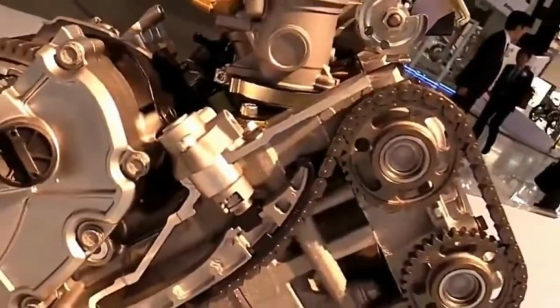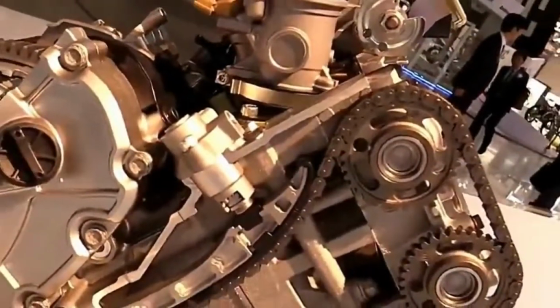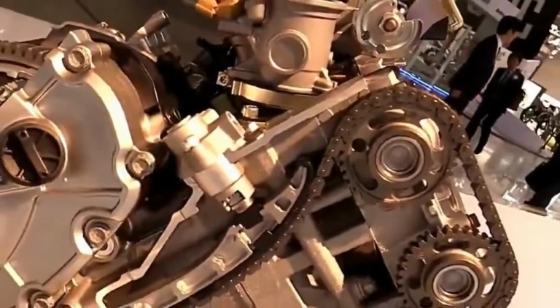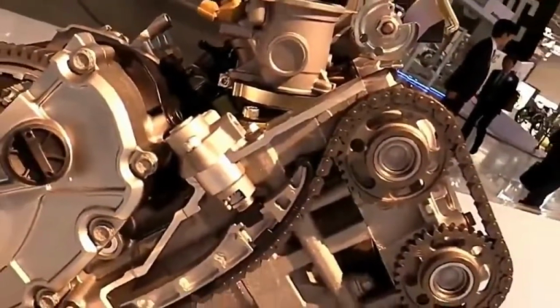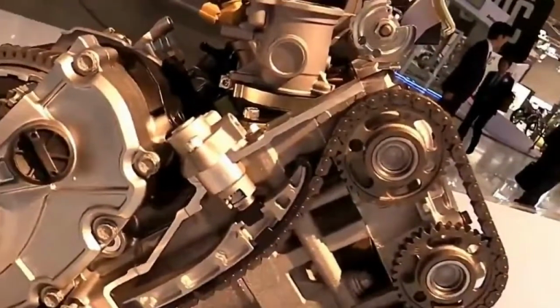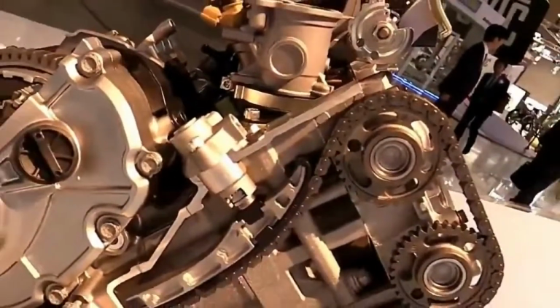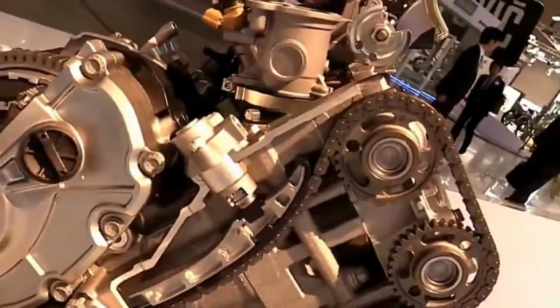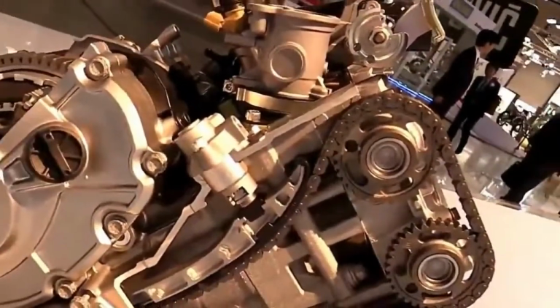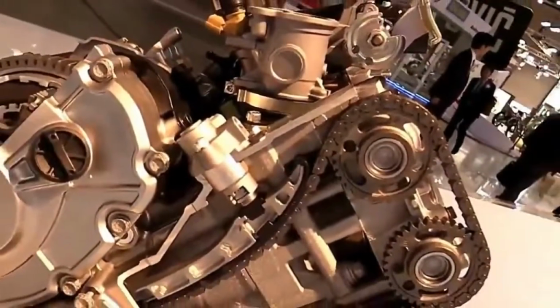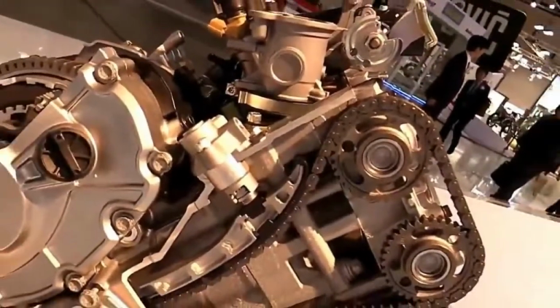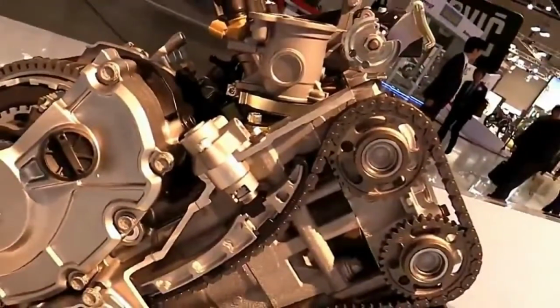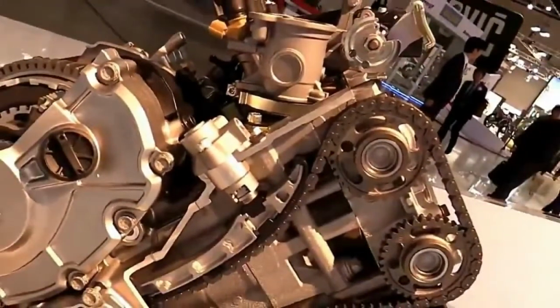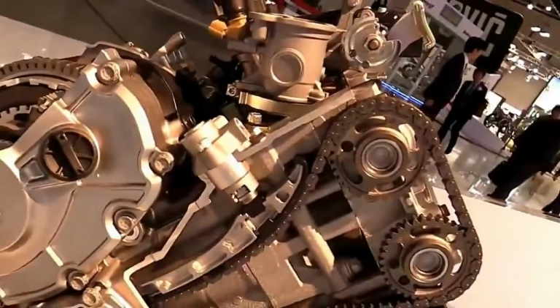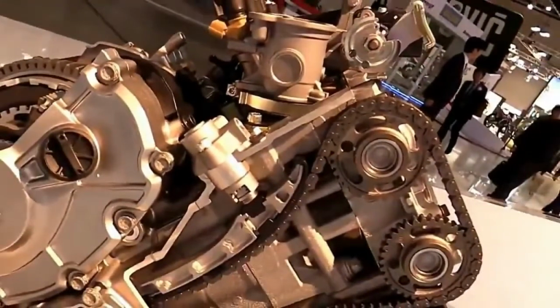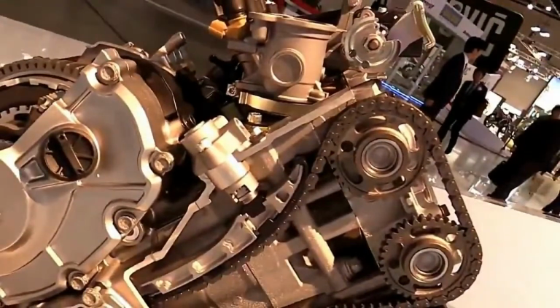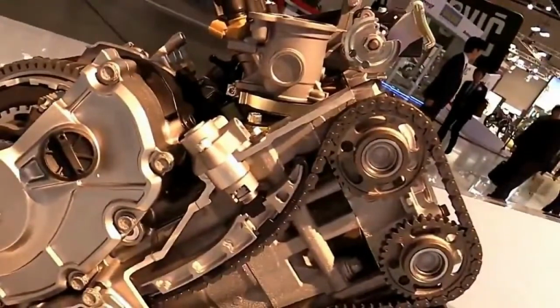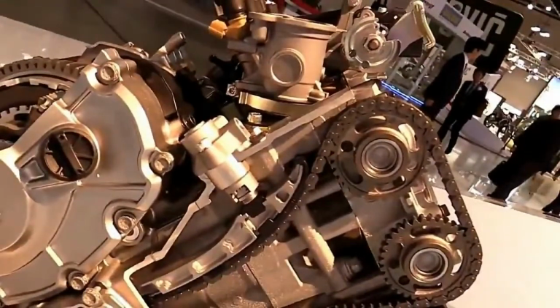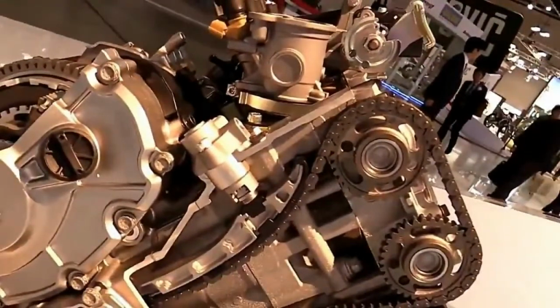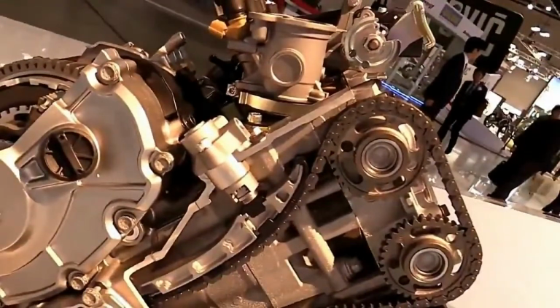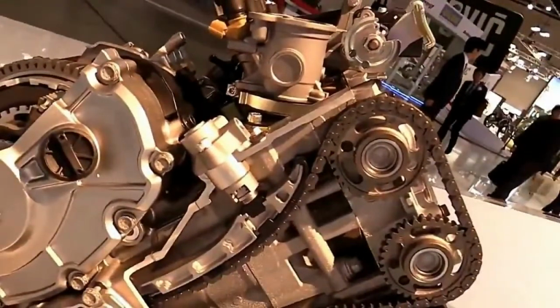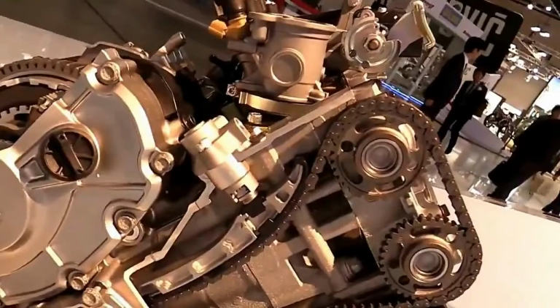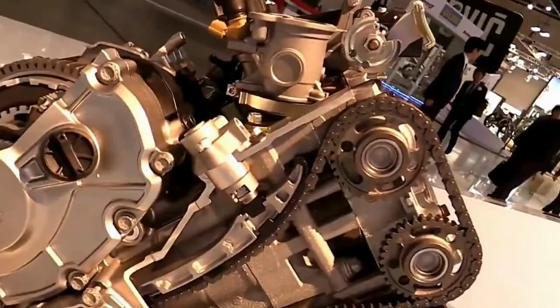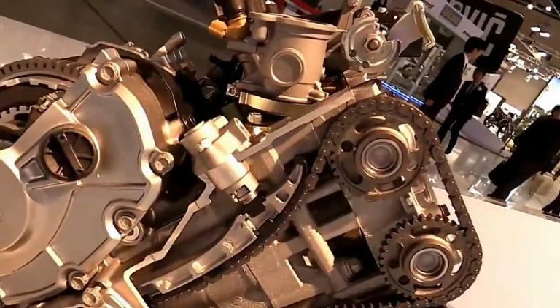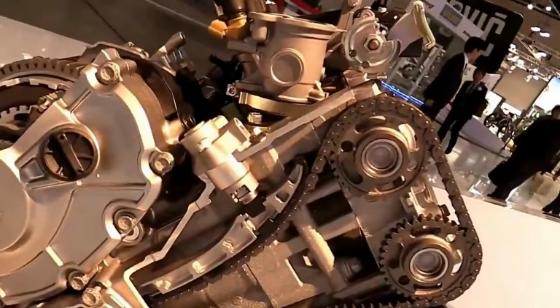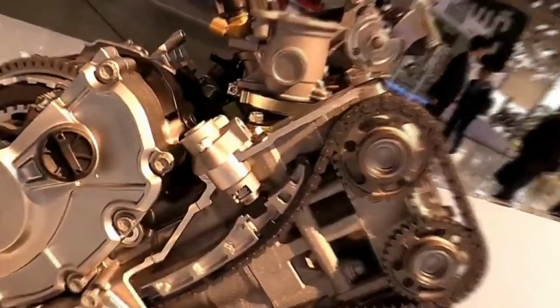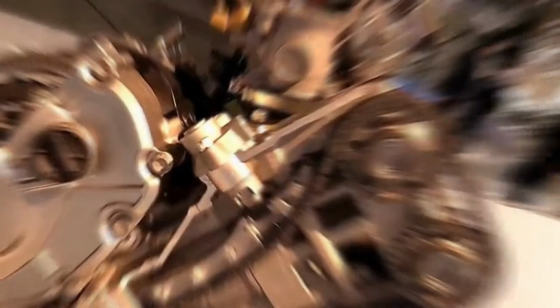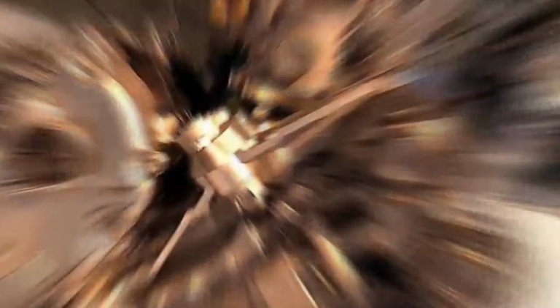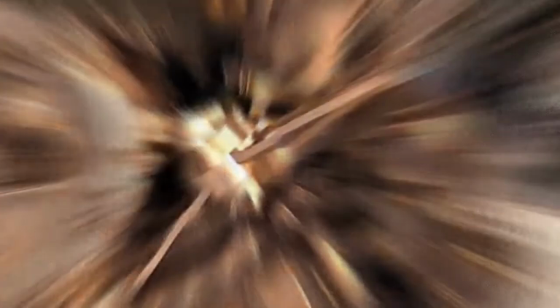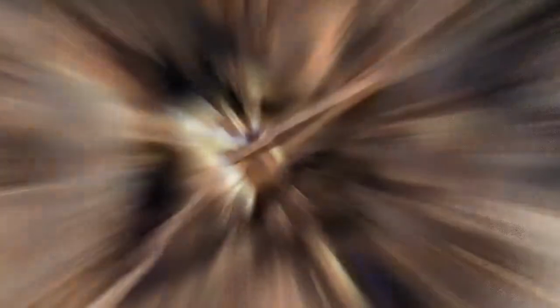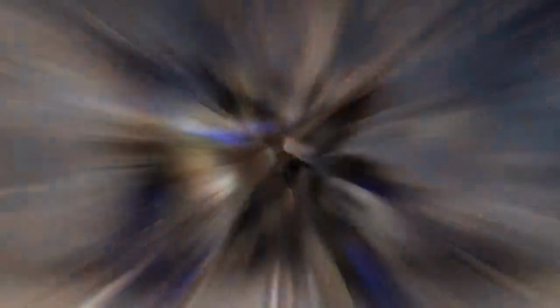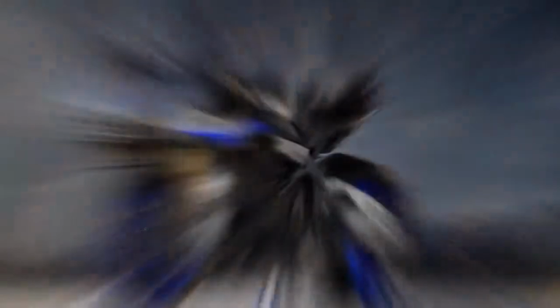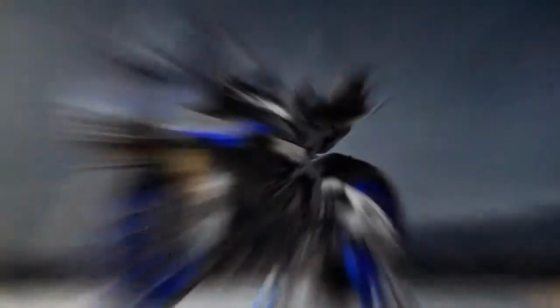Now for the star of the show — the beating heart that makes all the magic happen: Yamaha's cross-plane crankshaft engine.